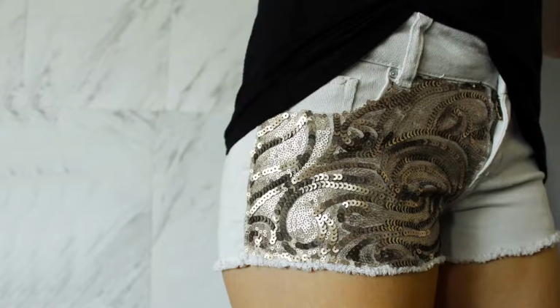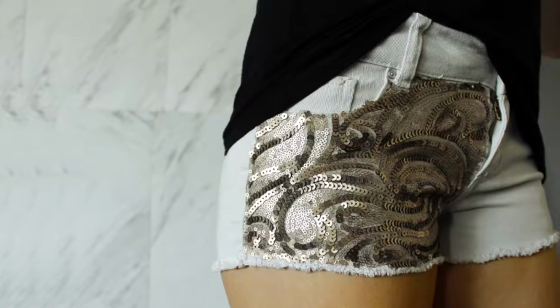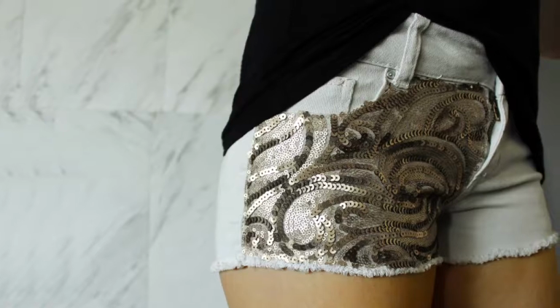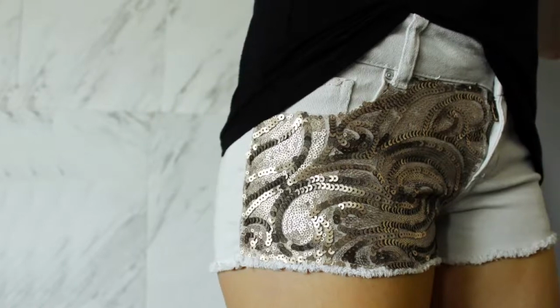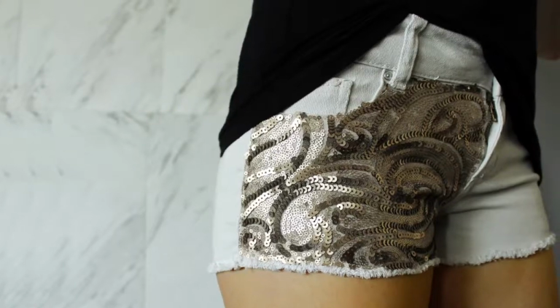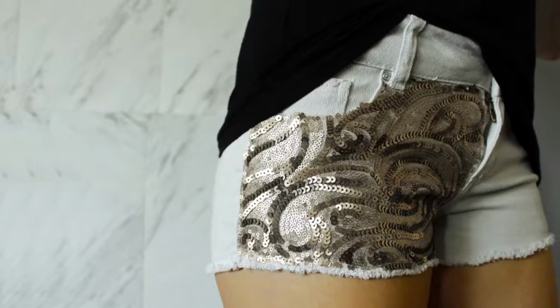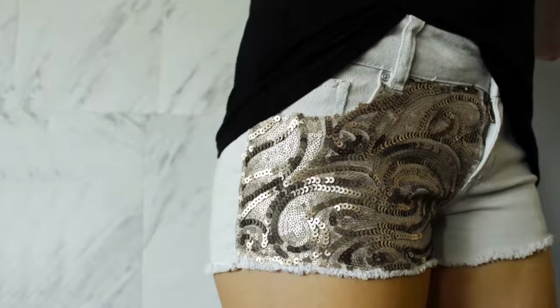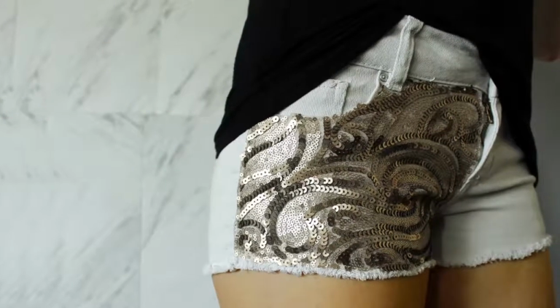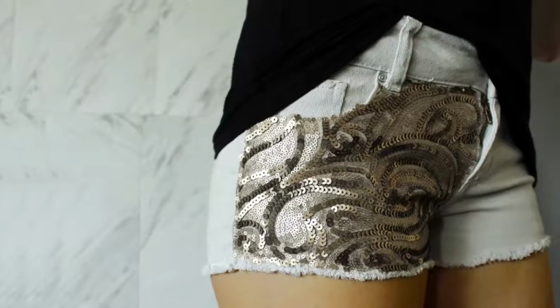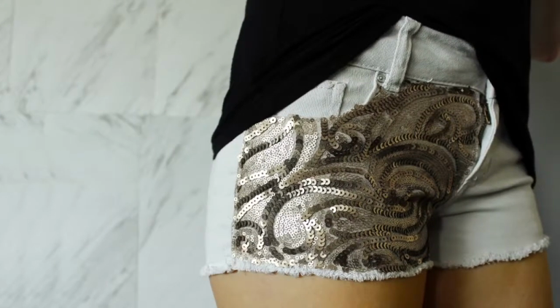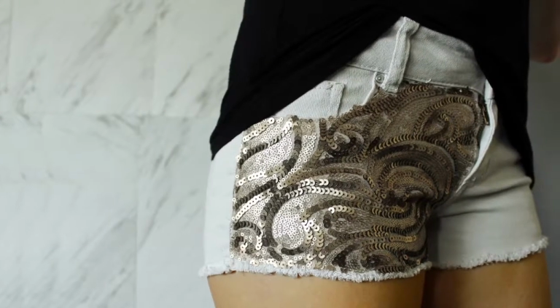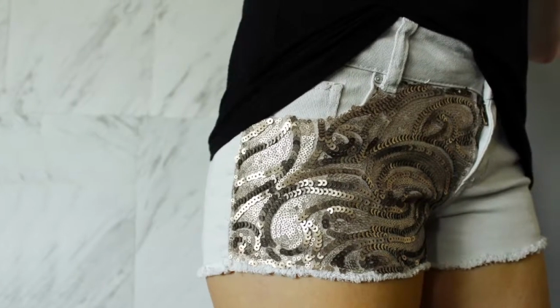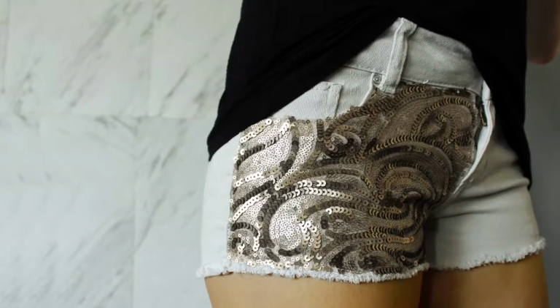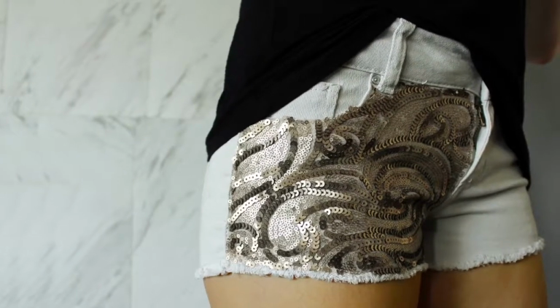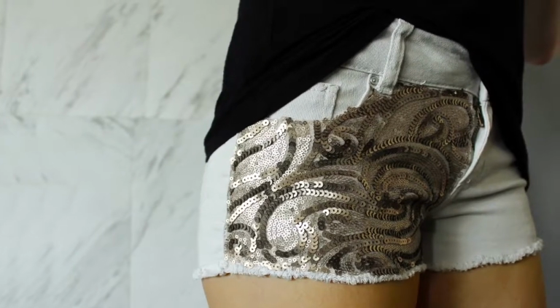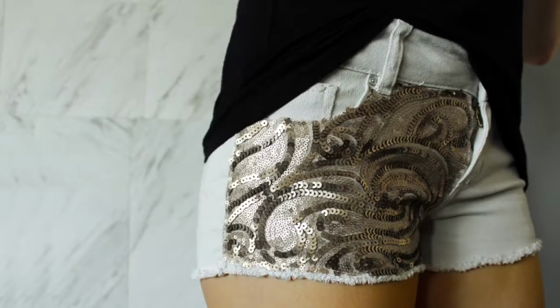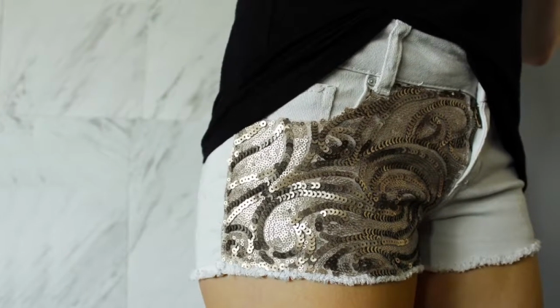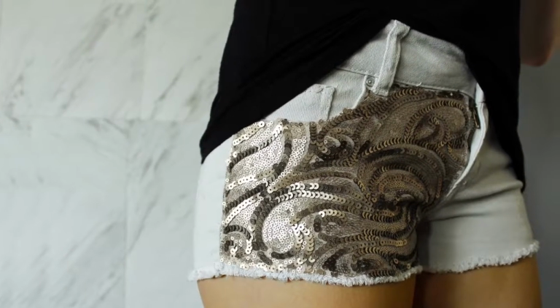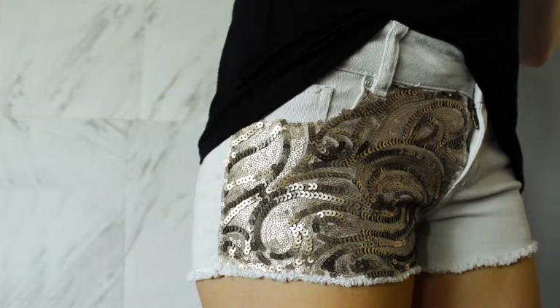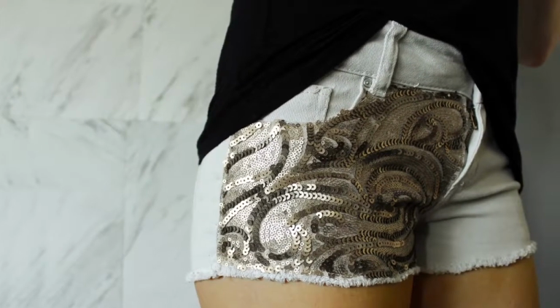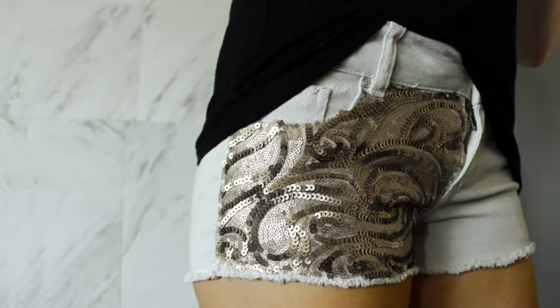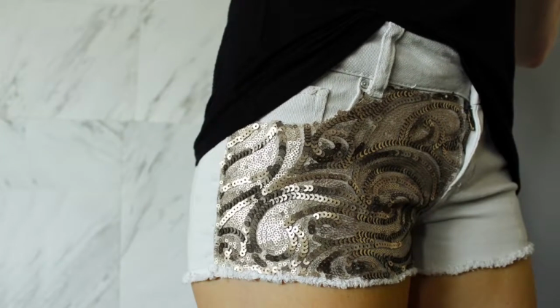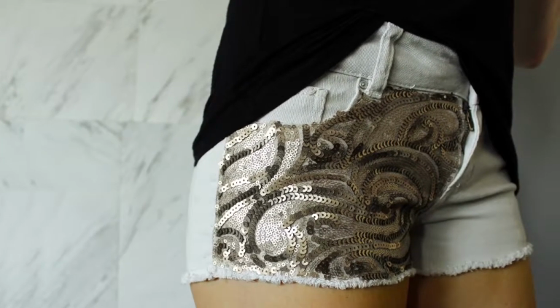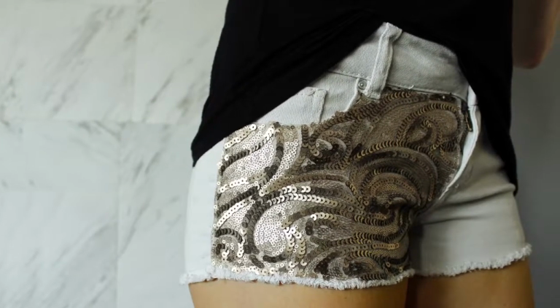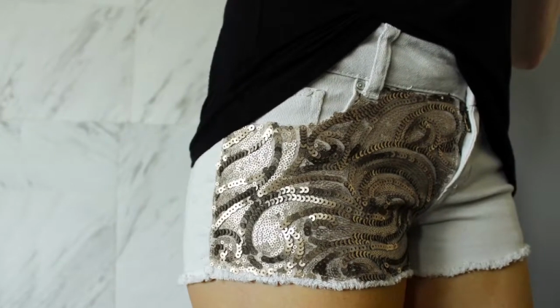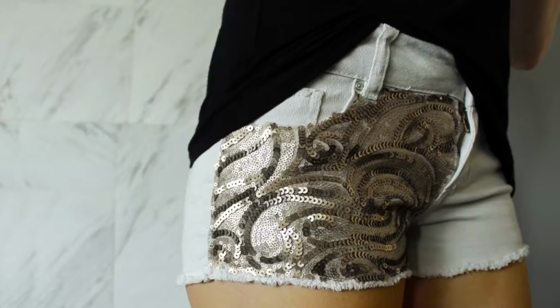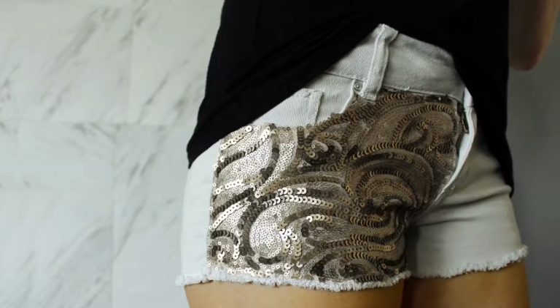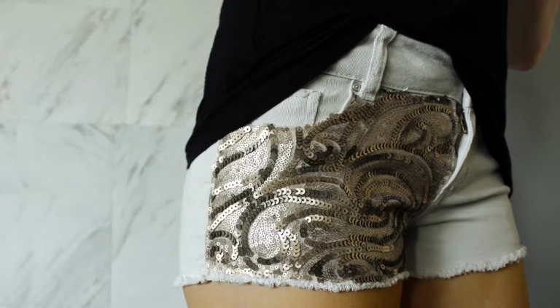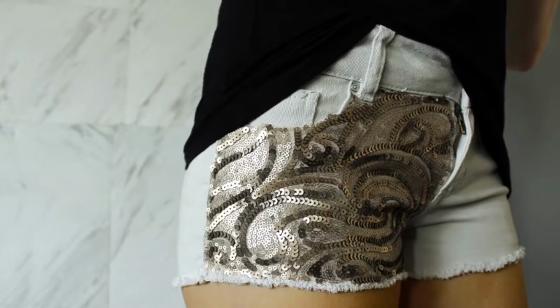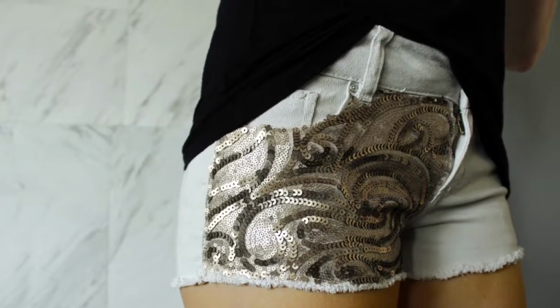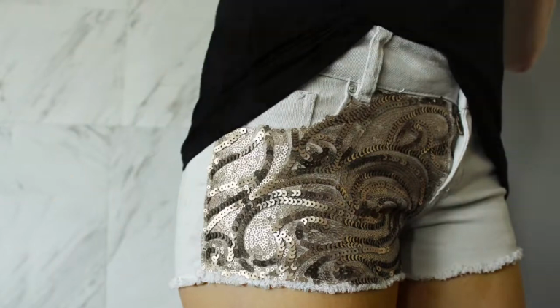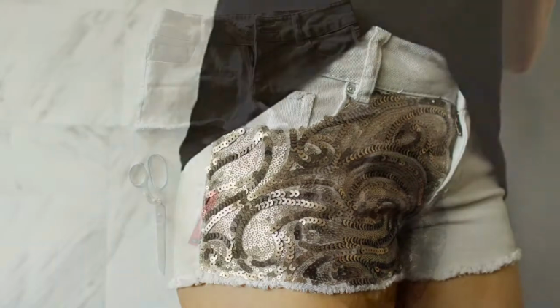Hey guys! Today I'm gonna walk you through how to give your old denim shorts a sequin makeover.